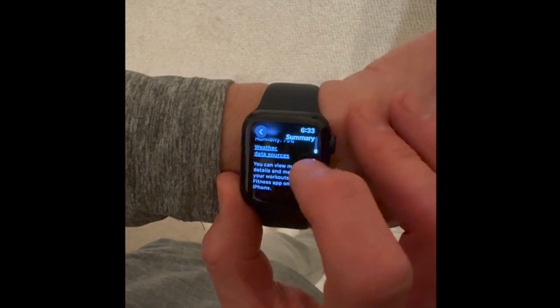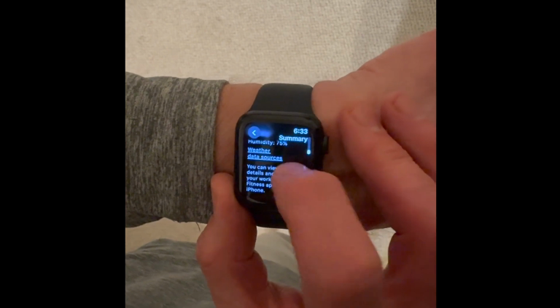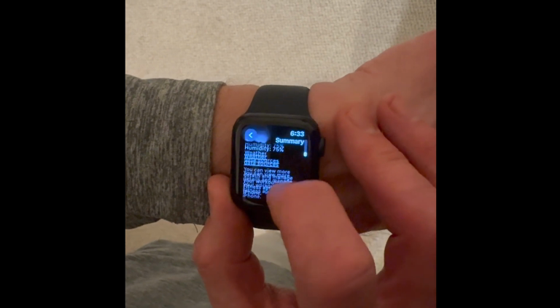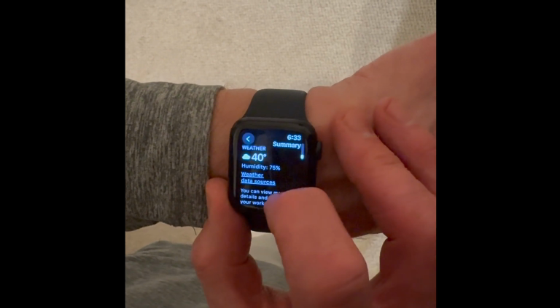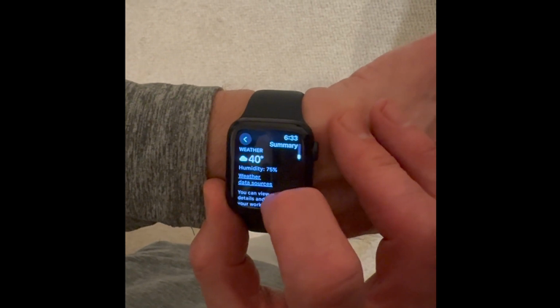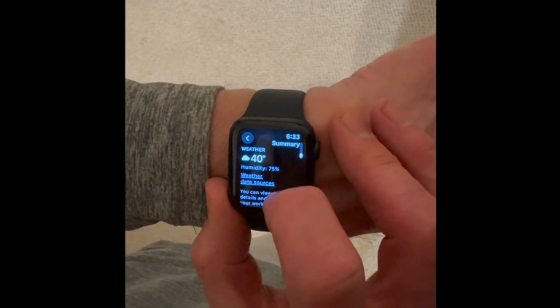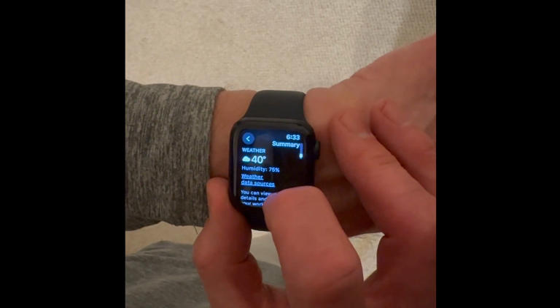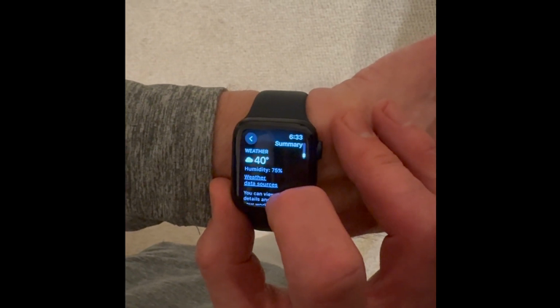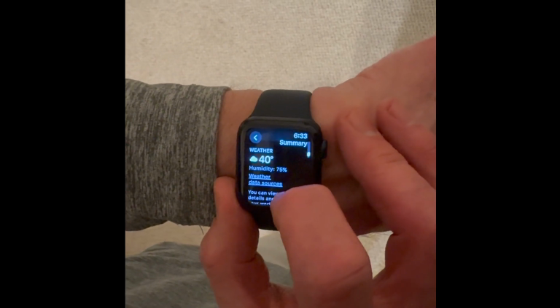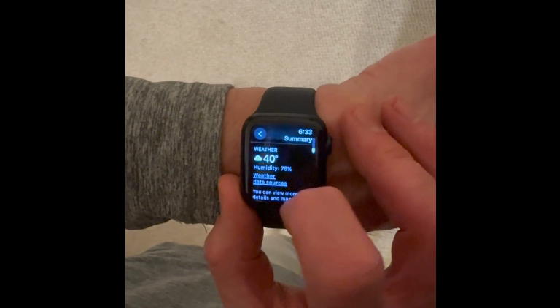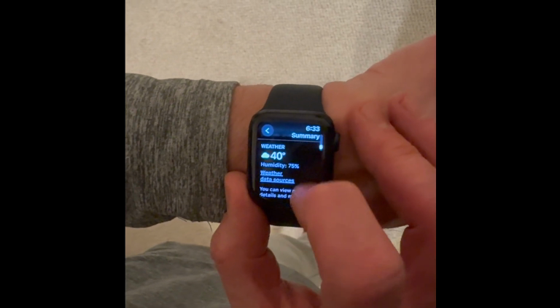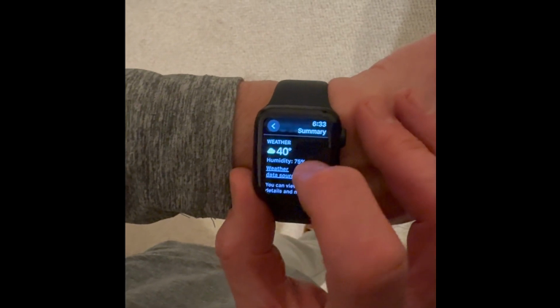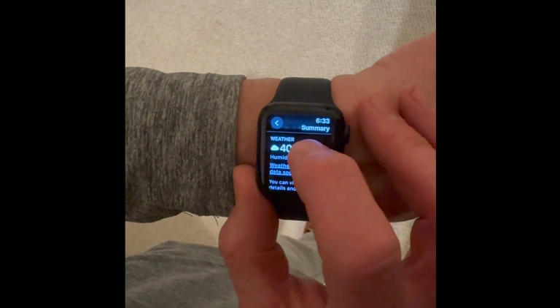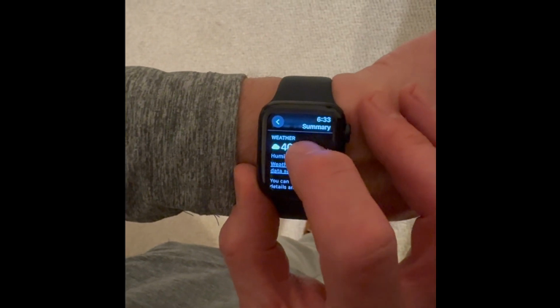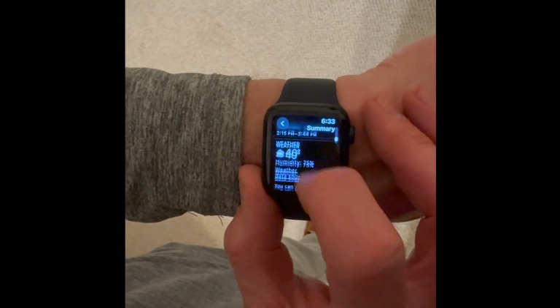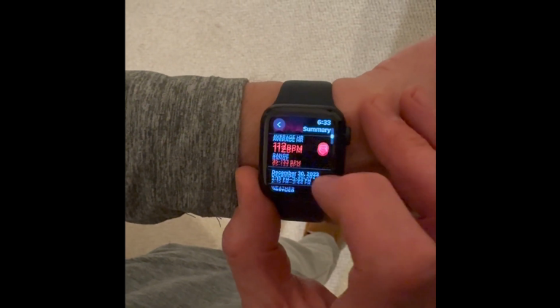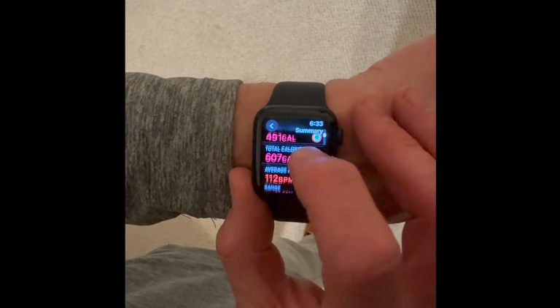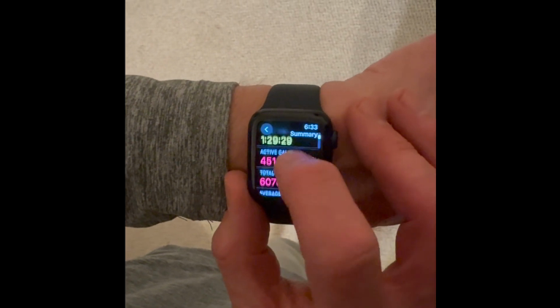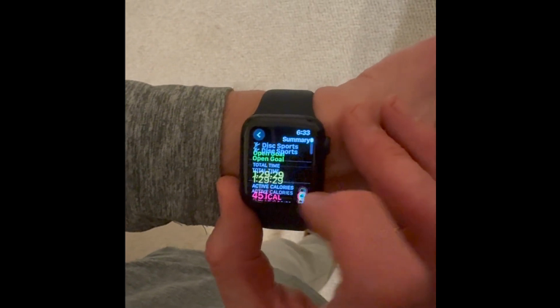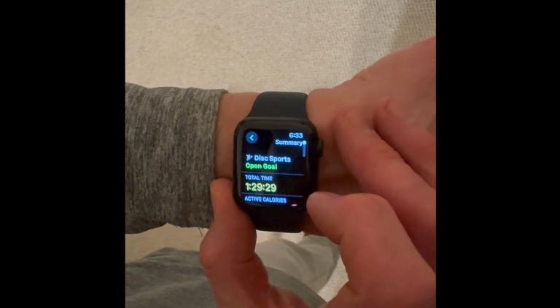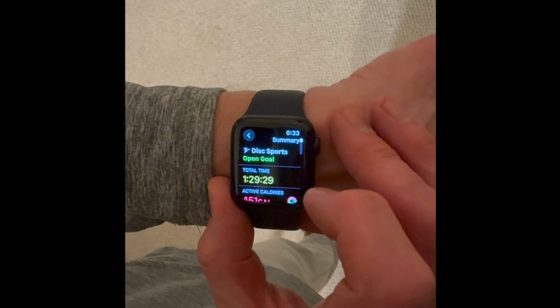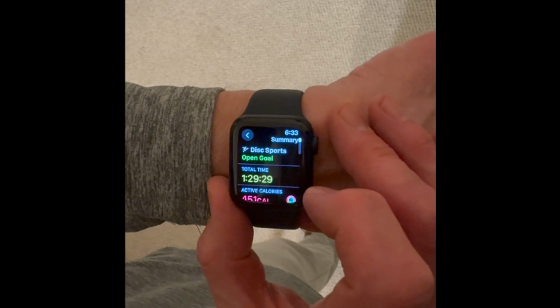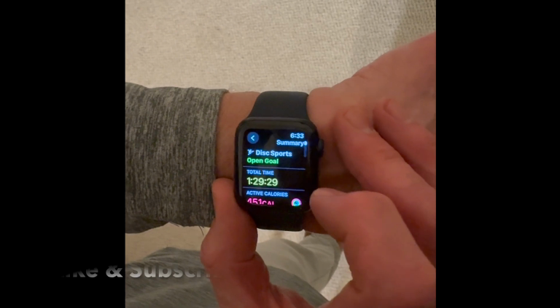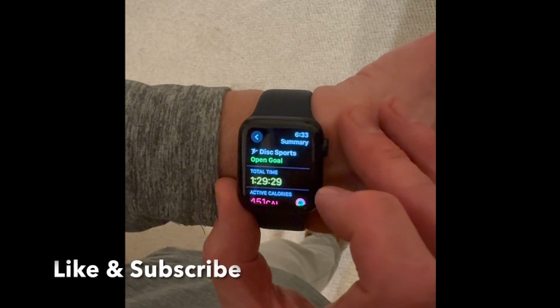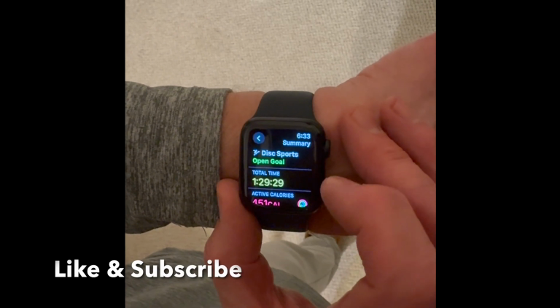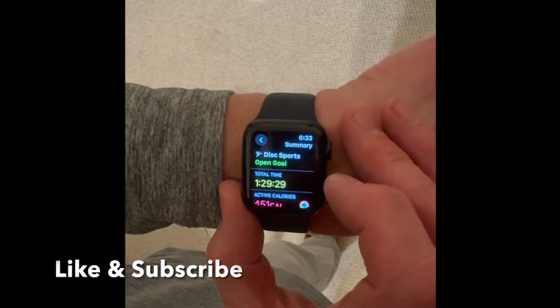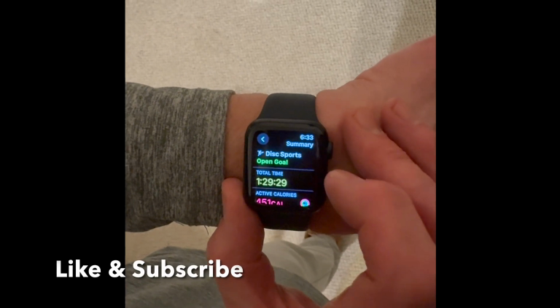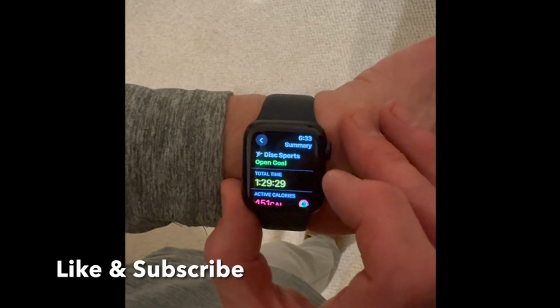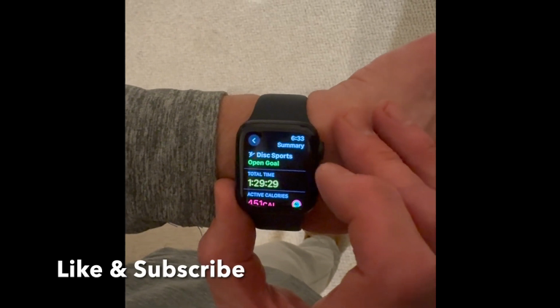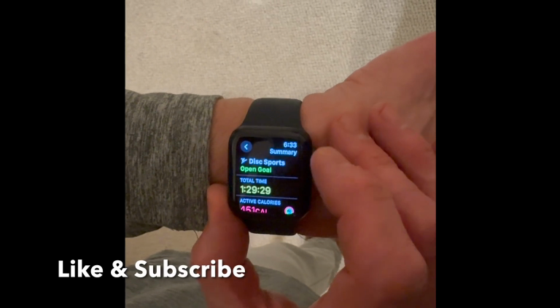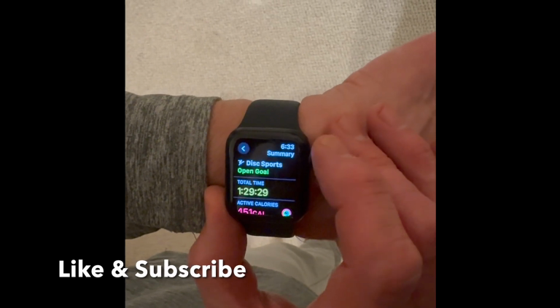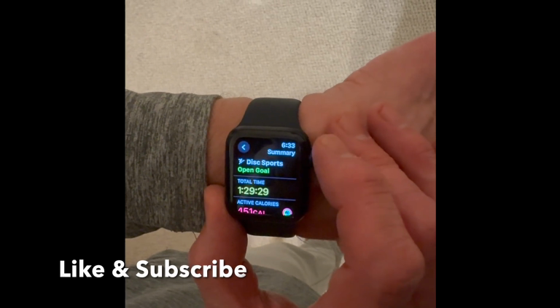This tells me the weather was about 40 degrees and cloudy. It was actually a great day for playing disc golf. Pretty cool that you can log that as a workout.